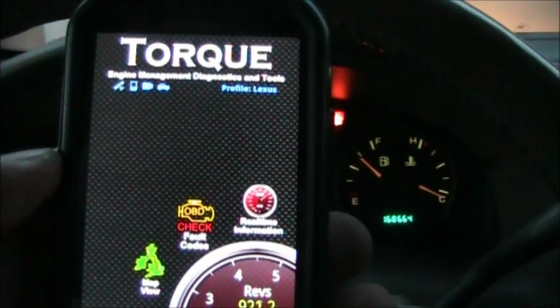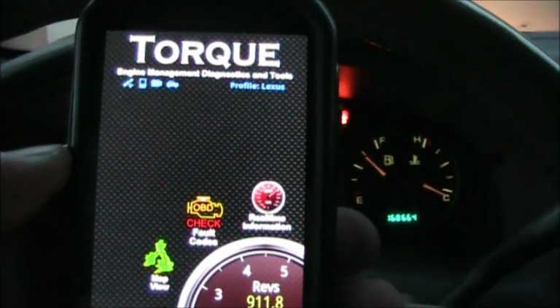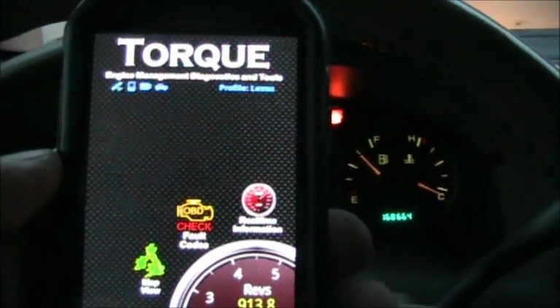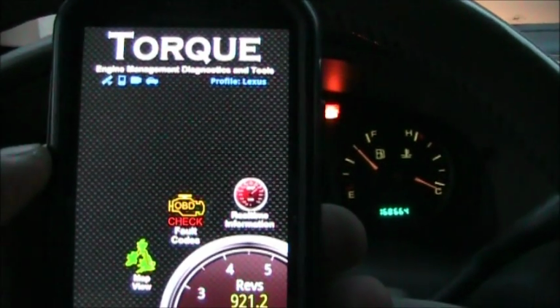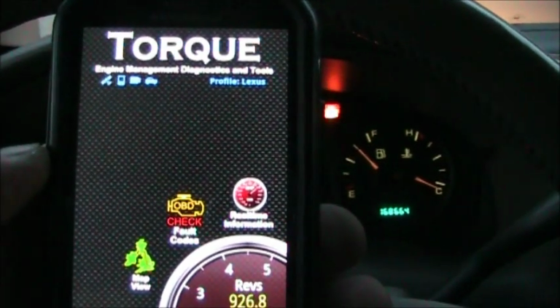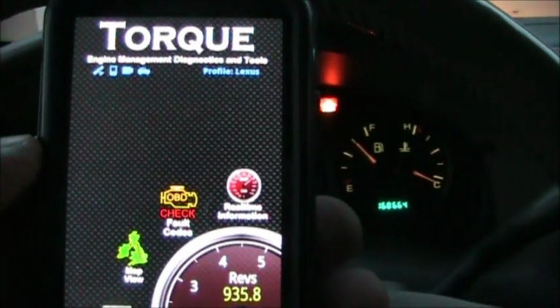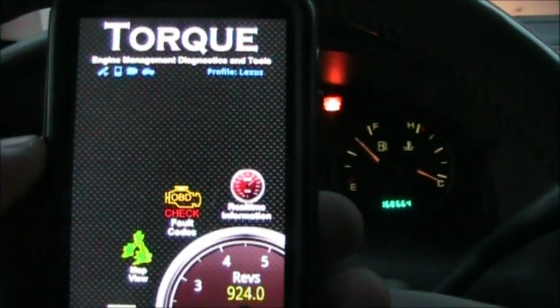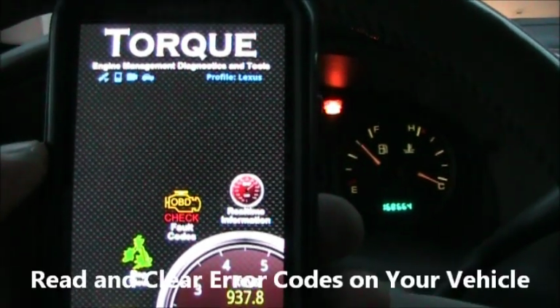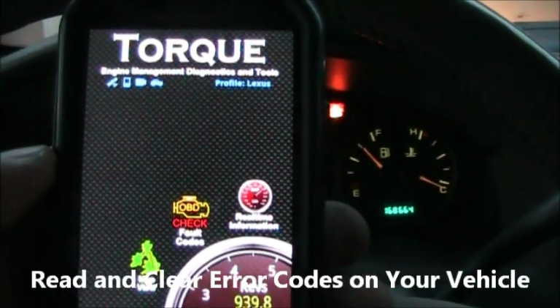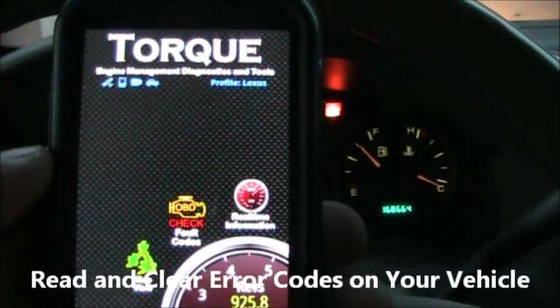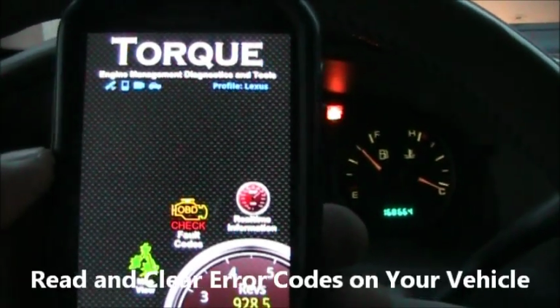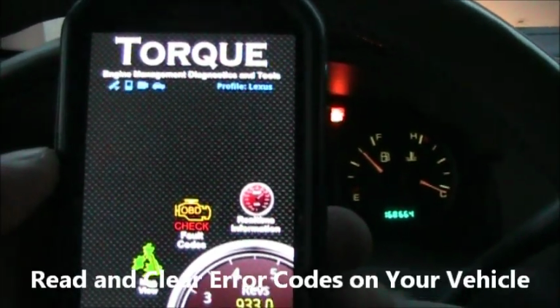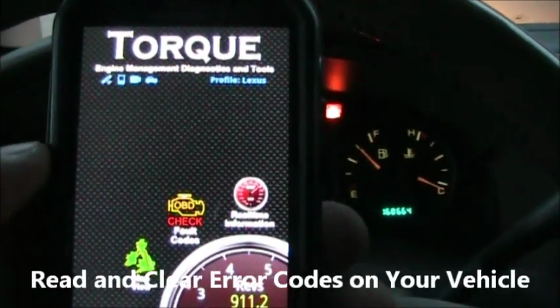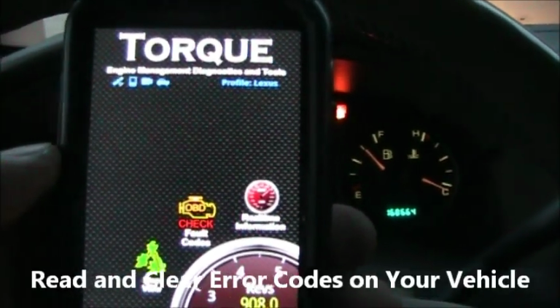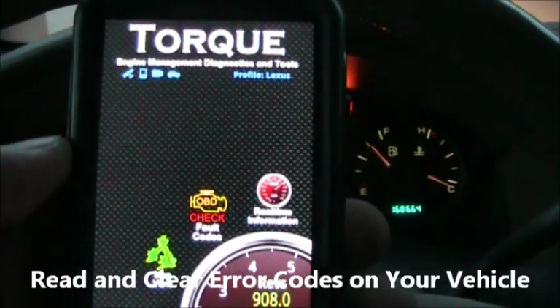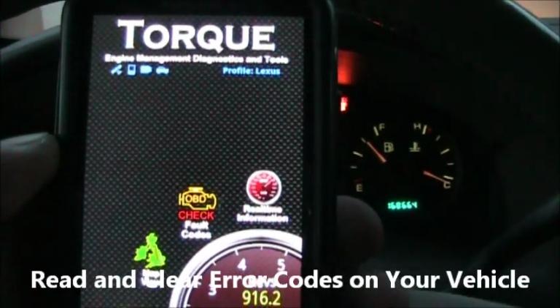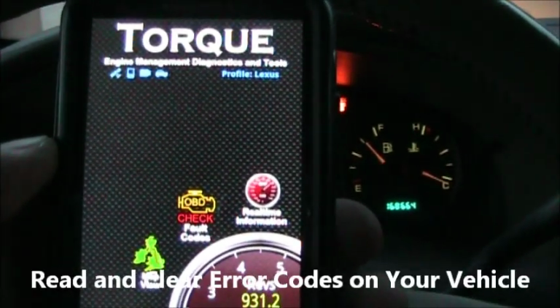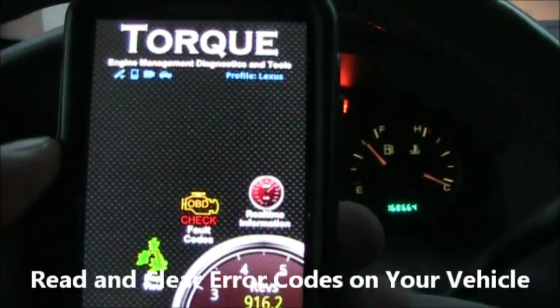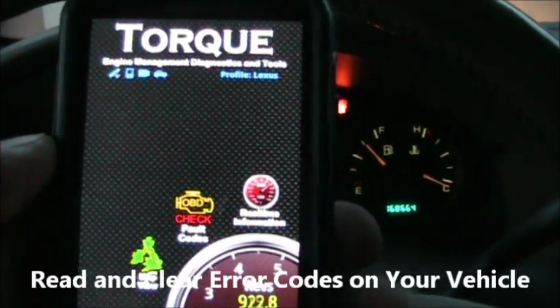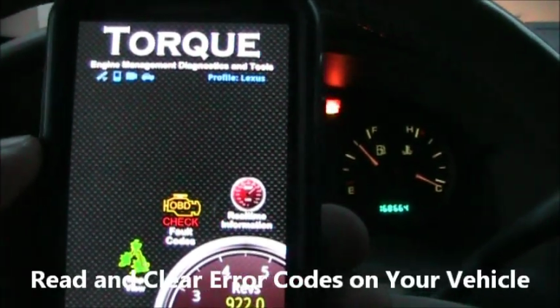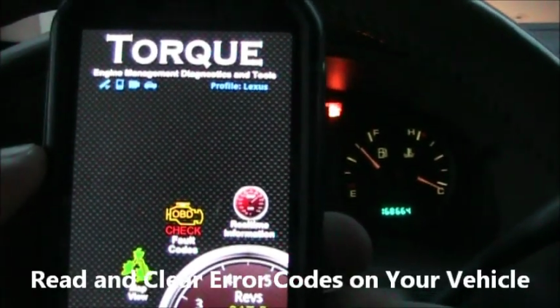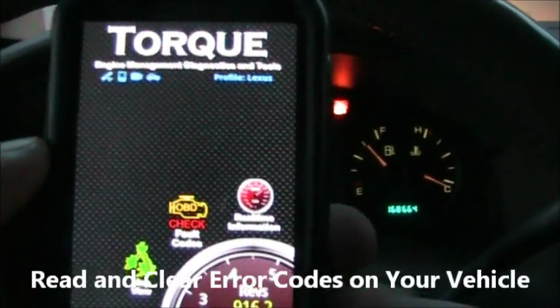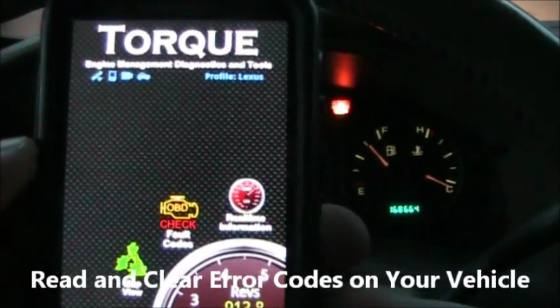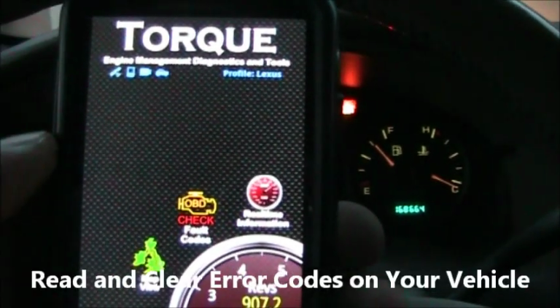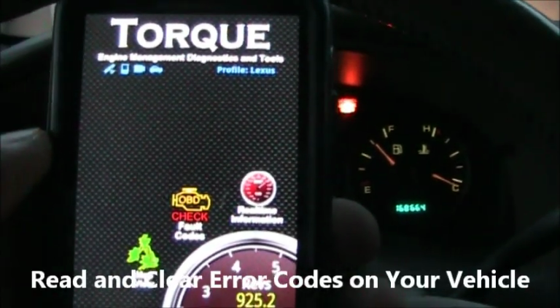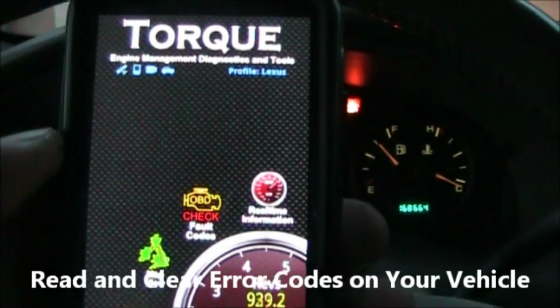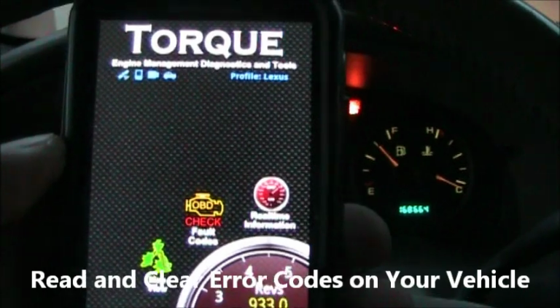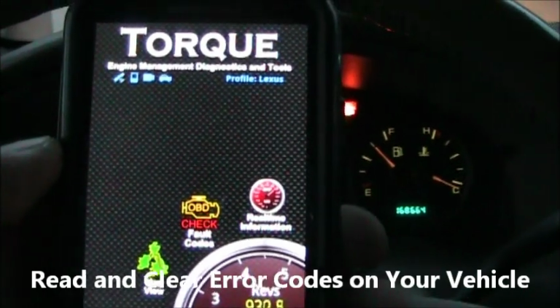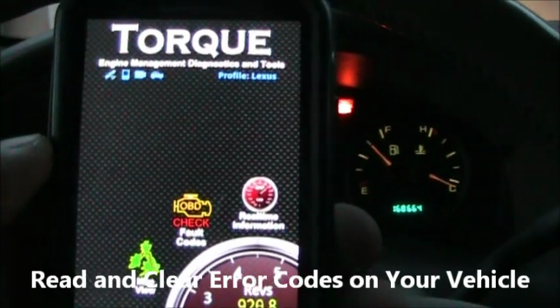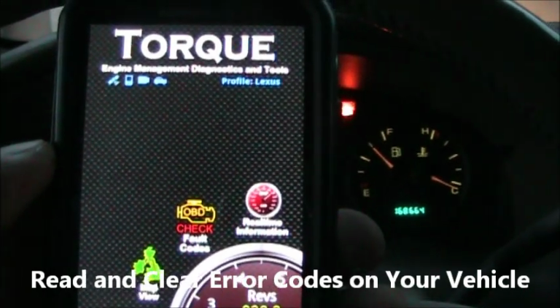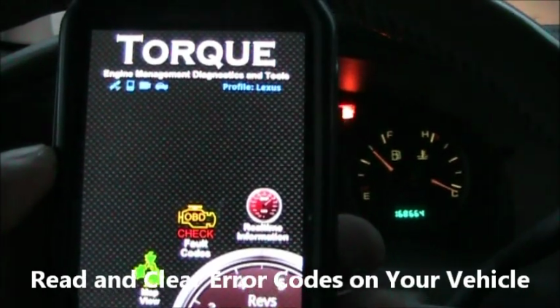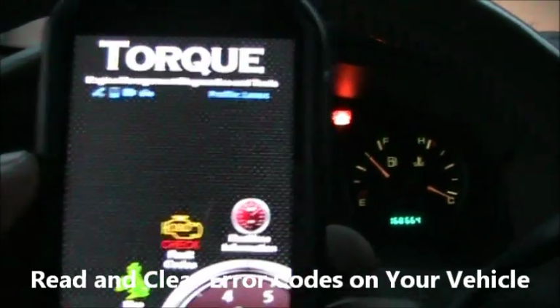This is a video on how to use the full version of Torque to read the error codes off of your car.